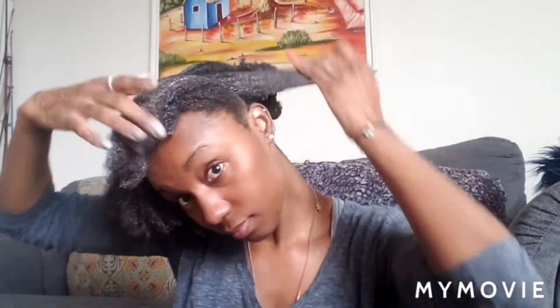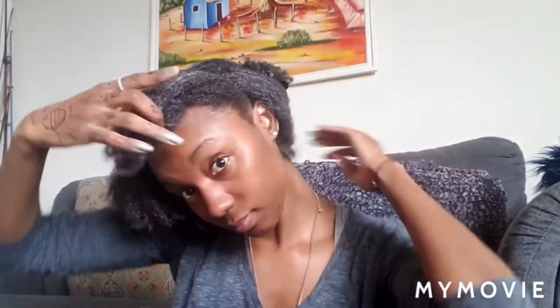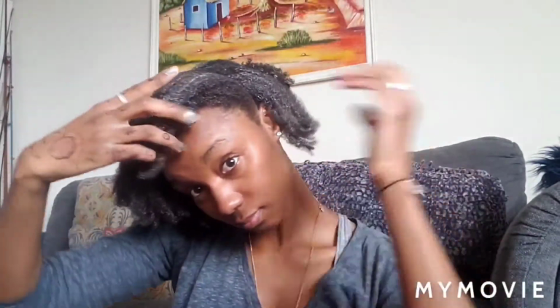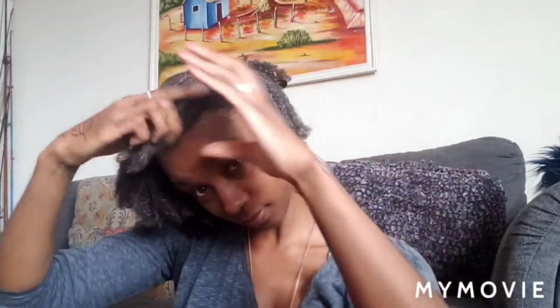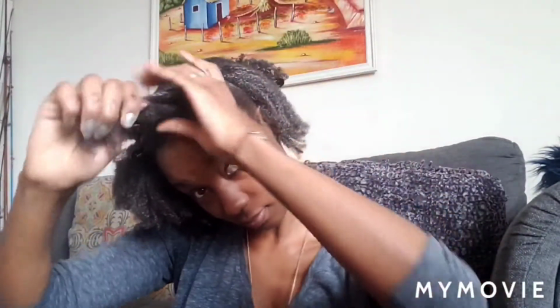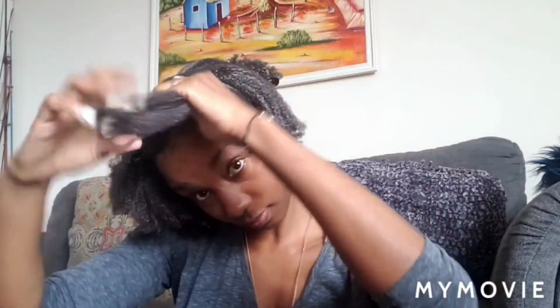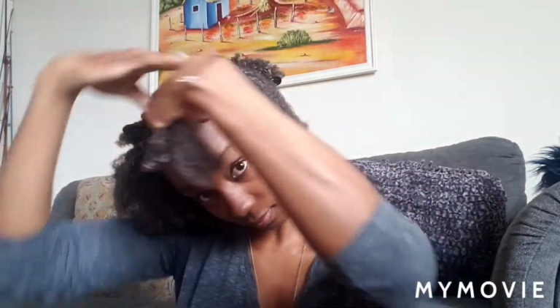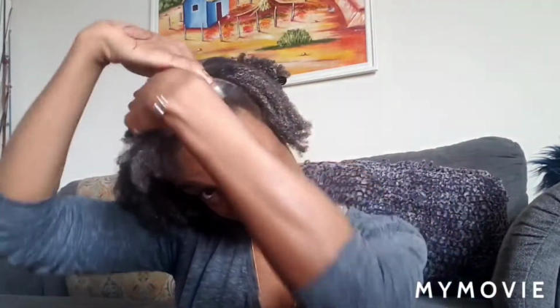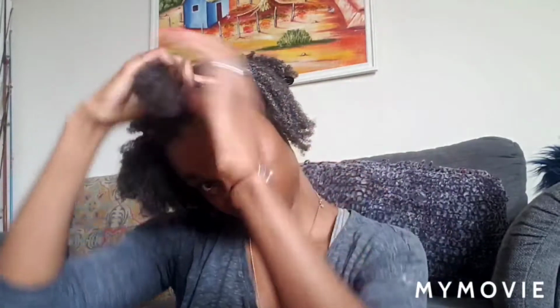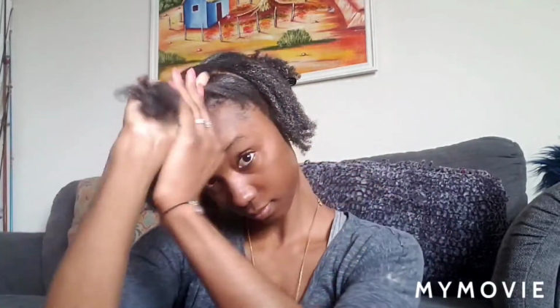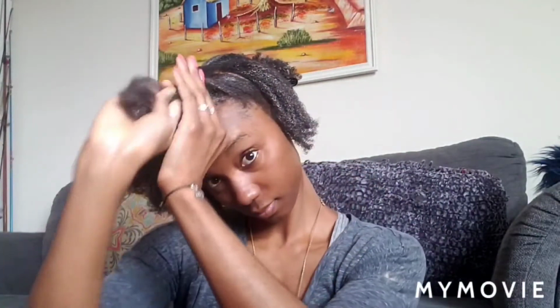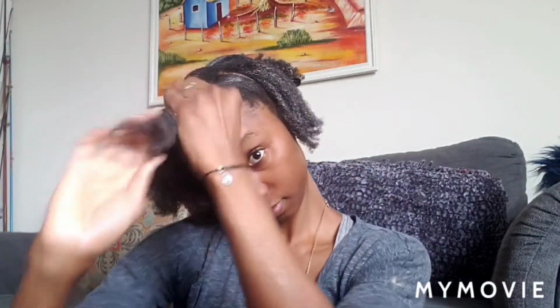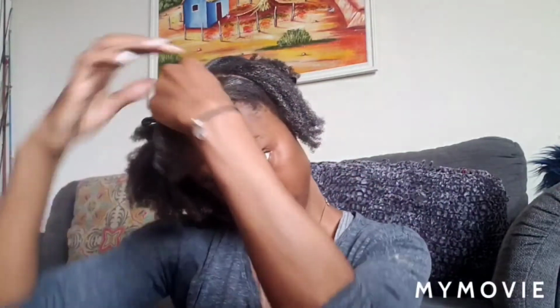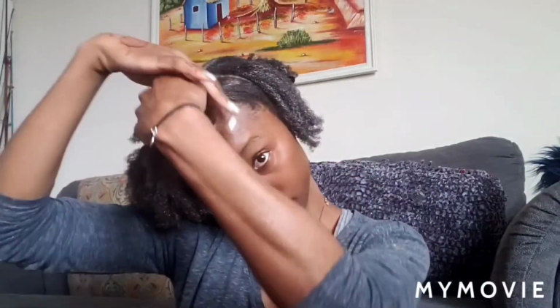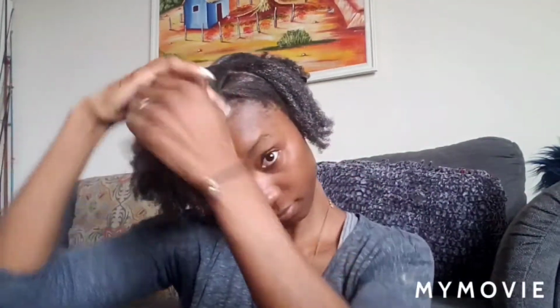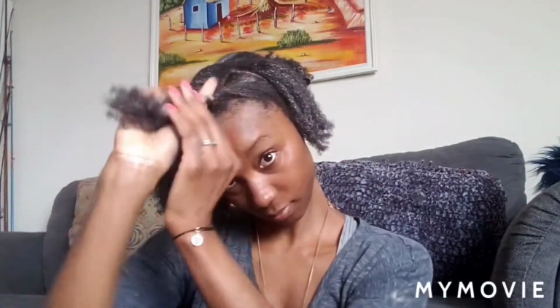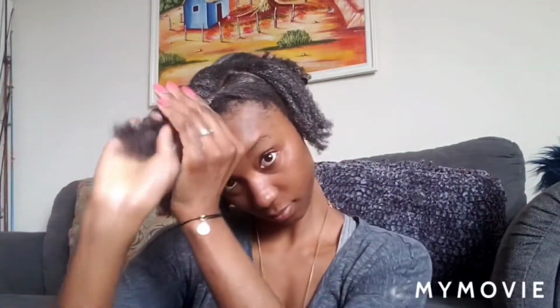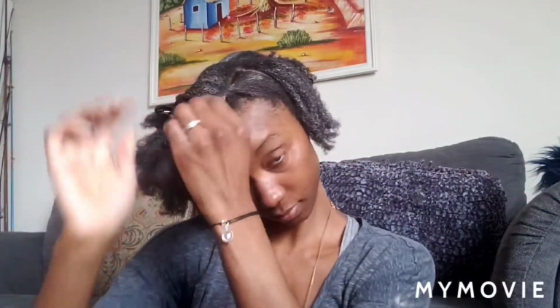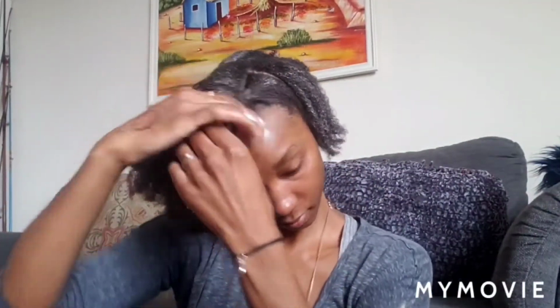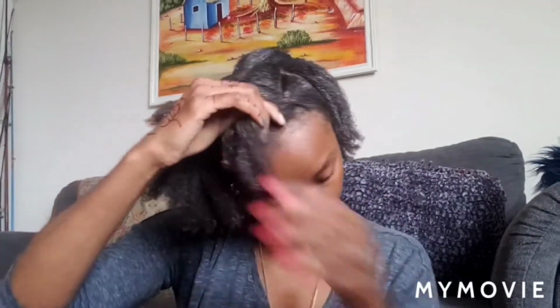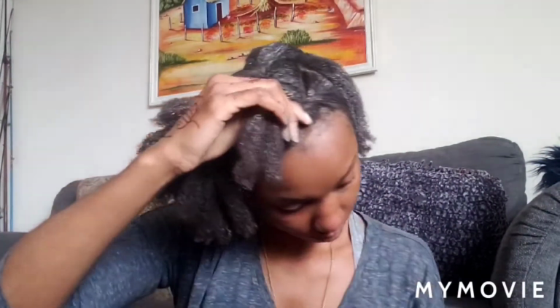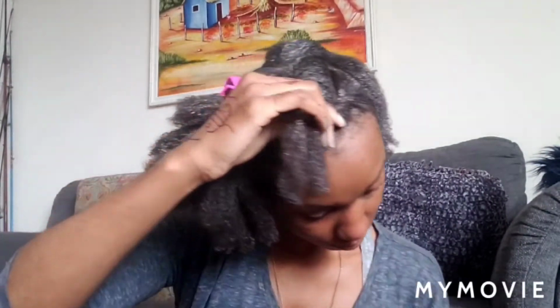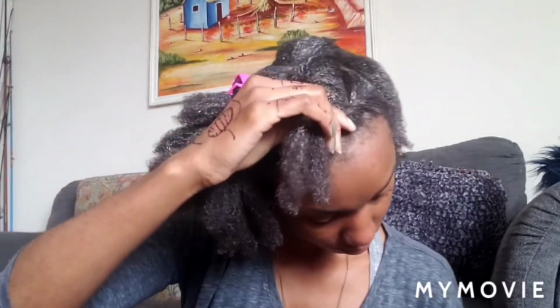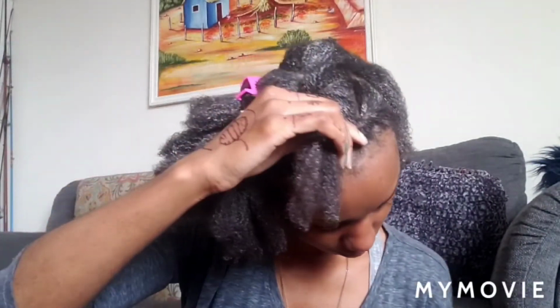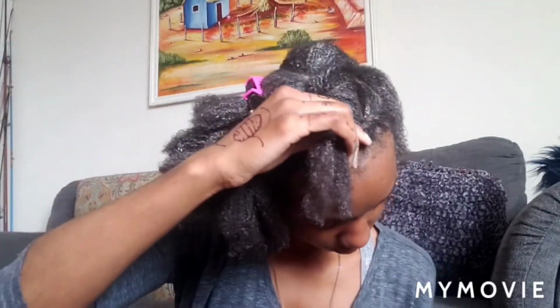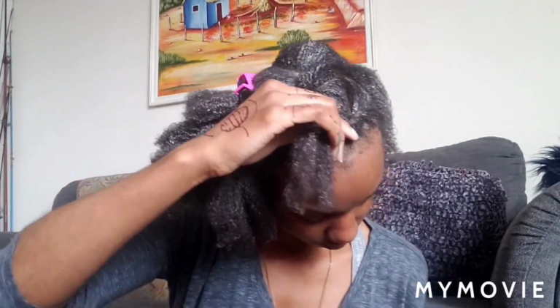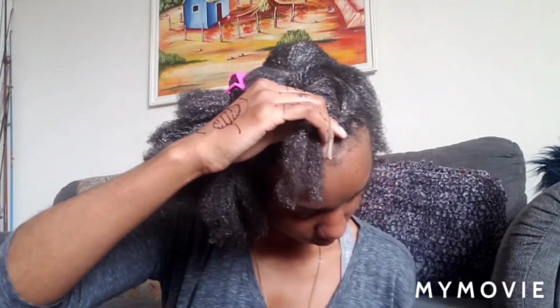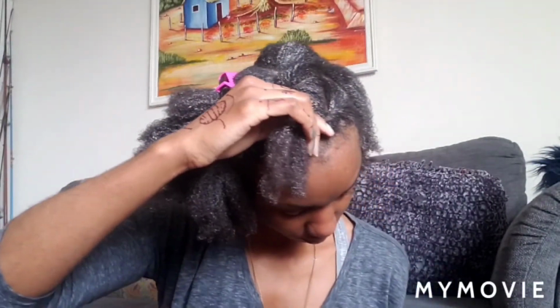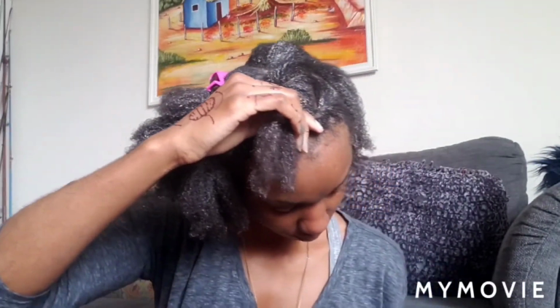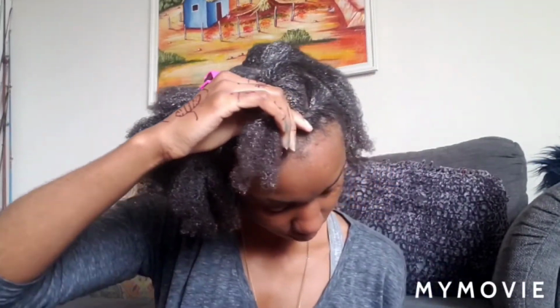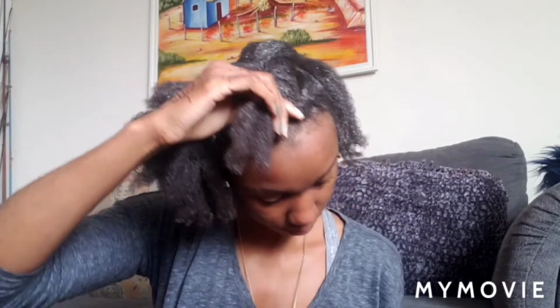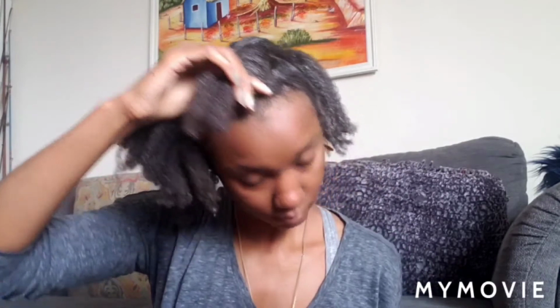Now I was going to speed this part up but I want you to see where the part was, and I'm about to do the twist.